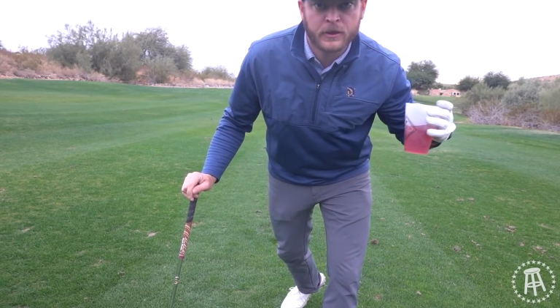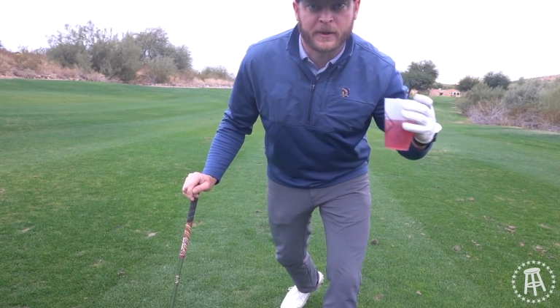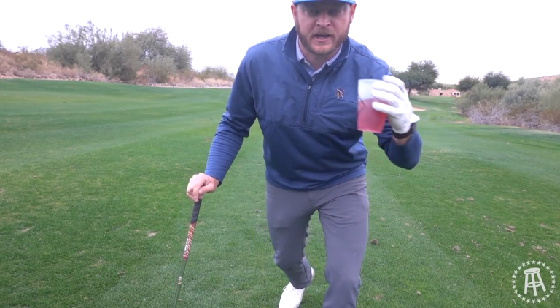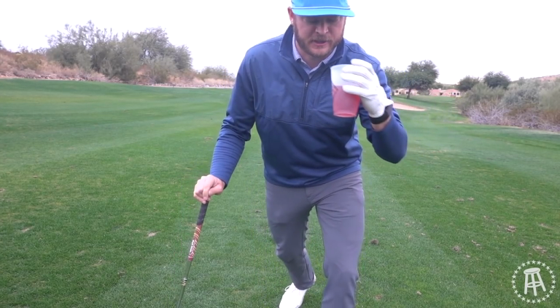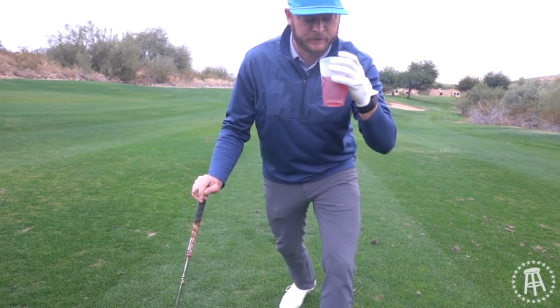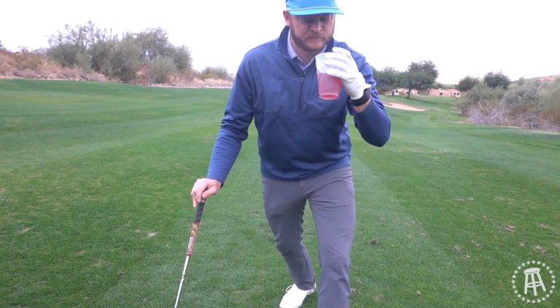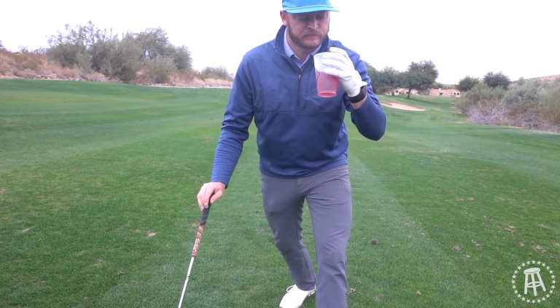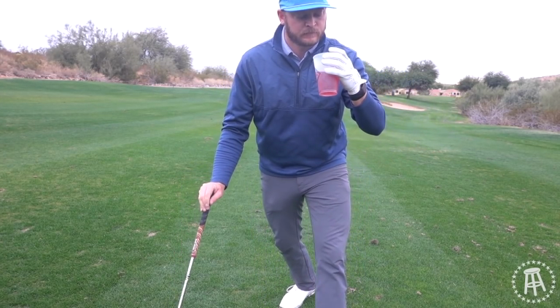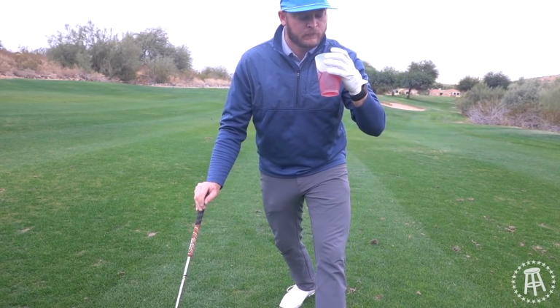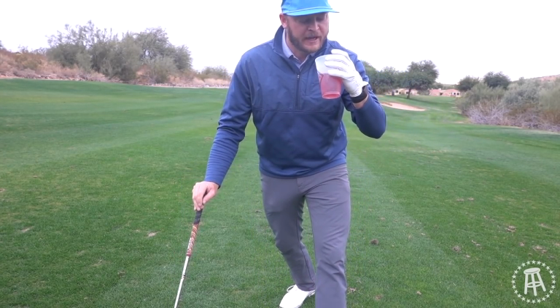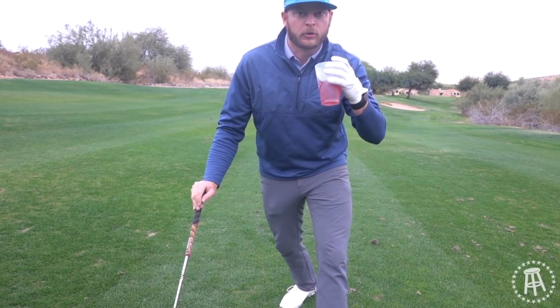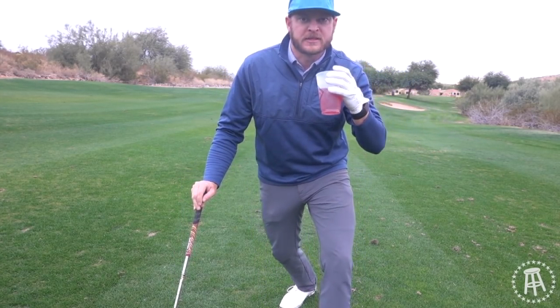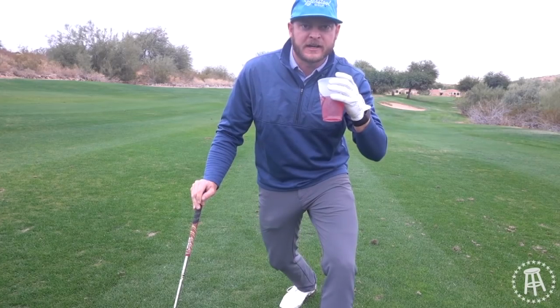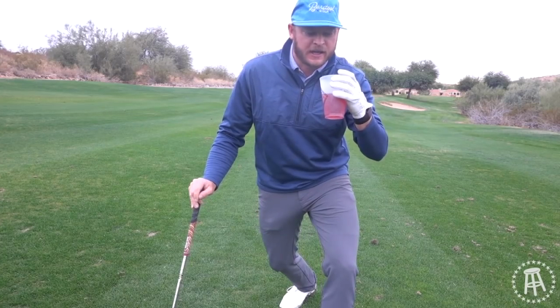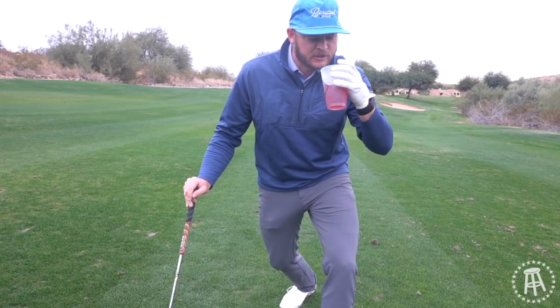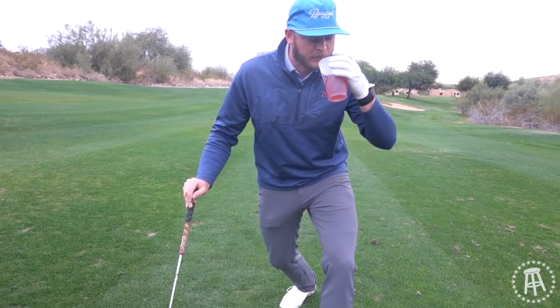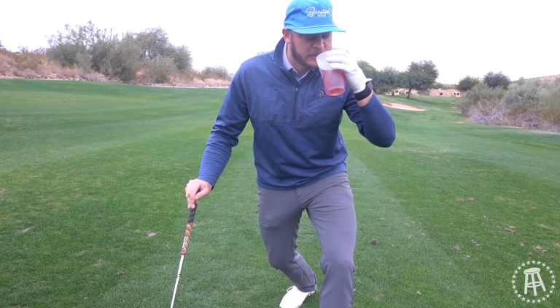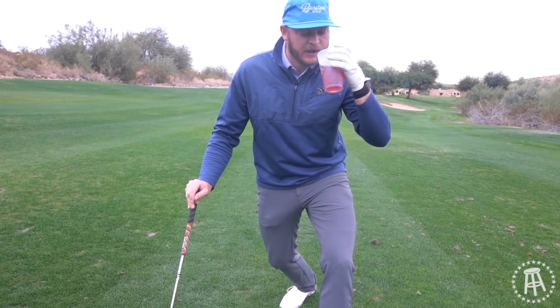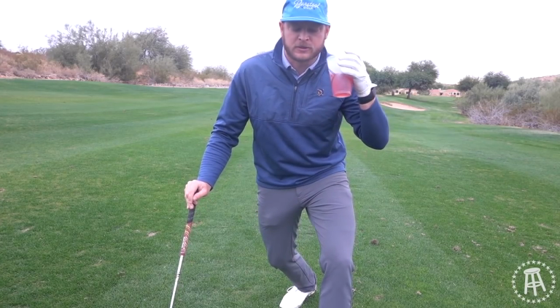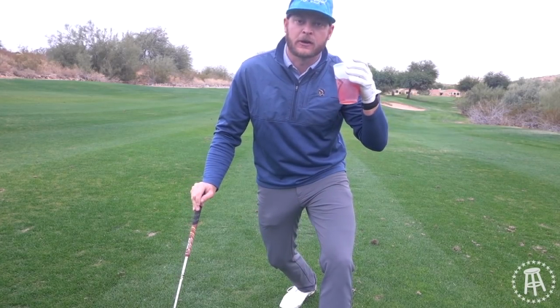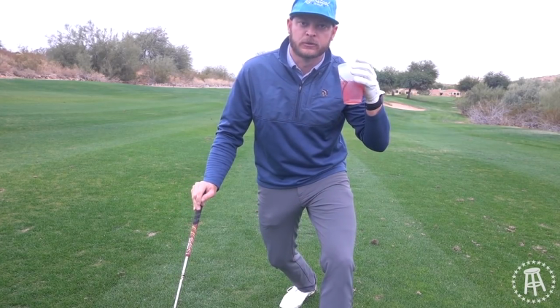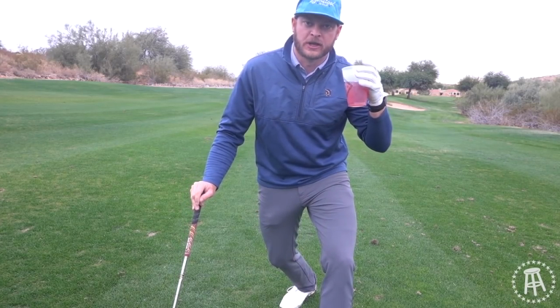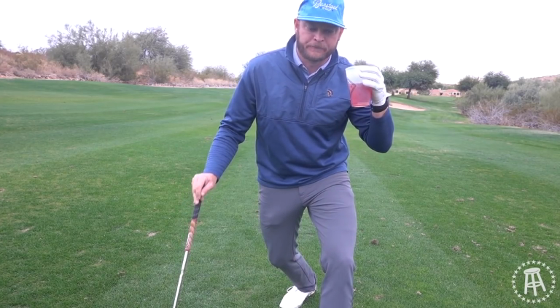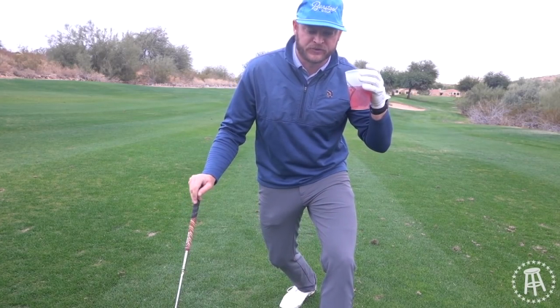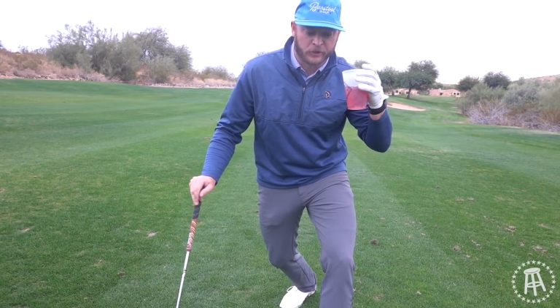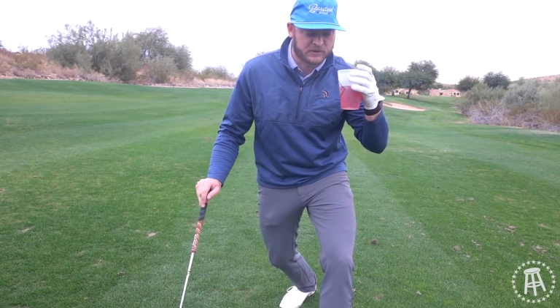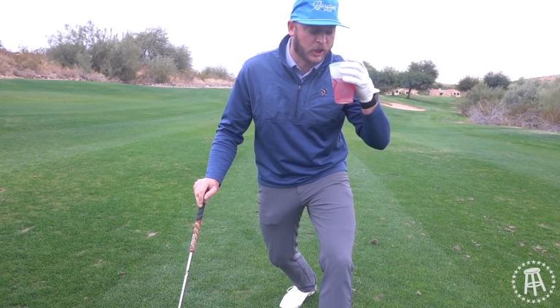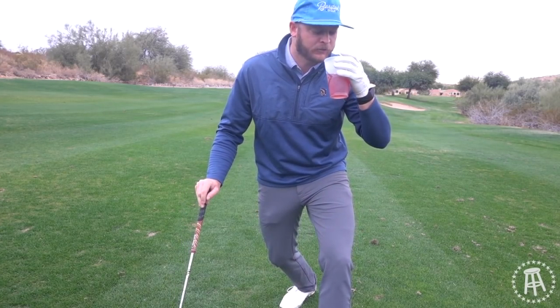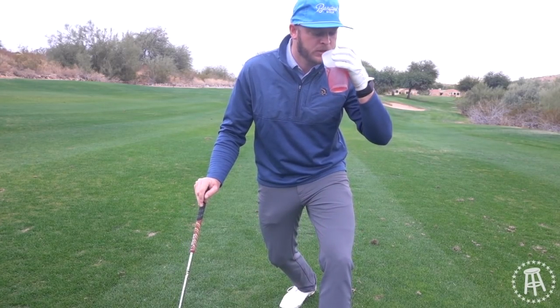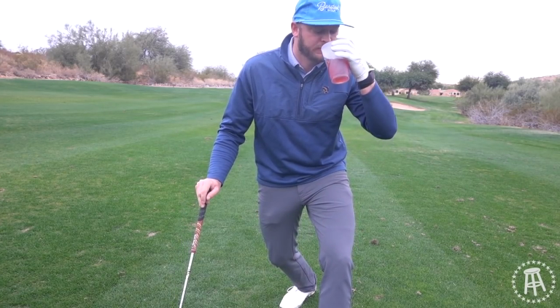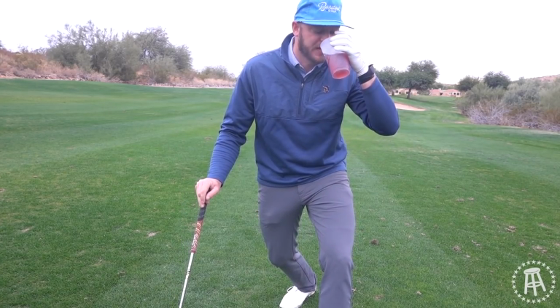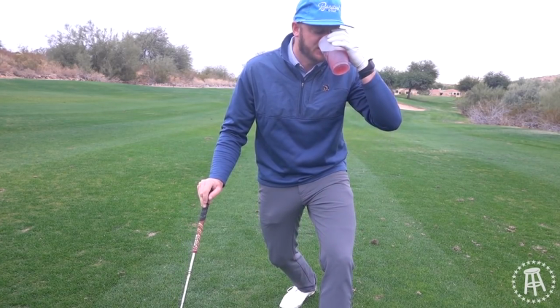Oh my god, I had a little piece of ice kind of stuck on my tongue — I couldn't tell if it was dirt because I'm on a golf course or if it was ice.